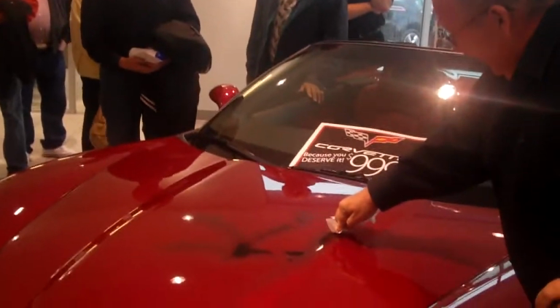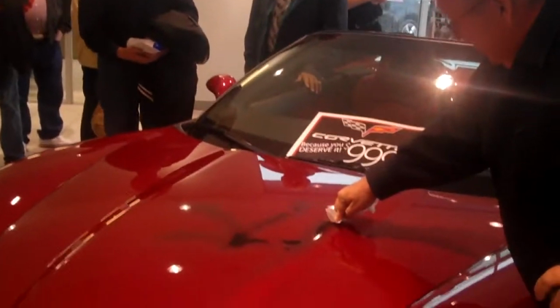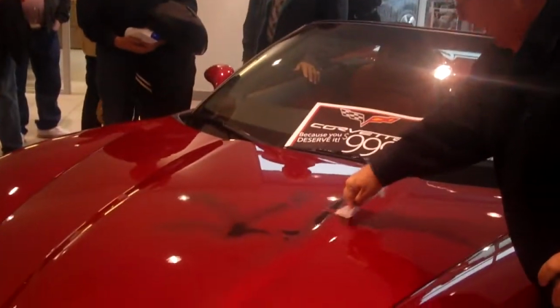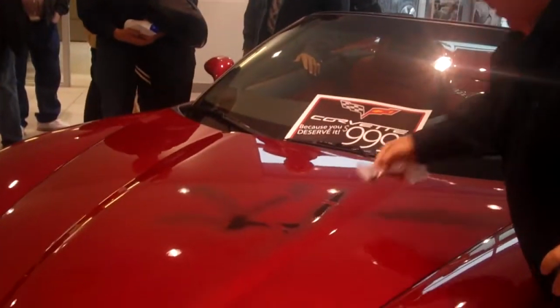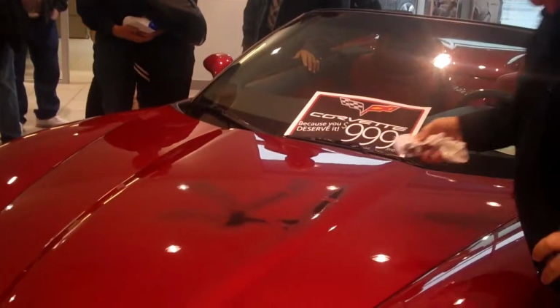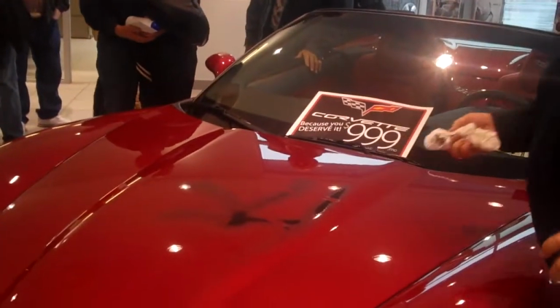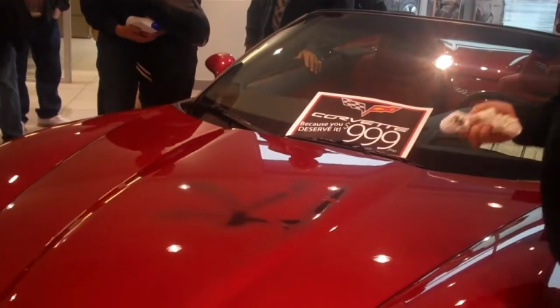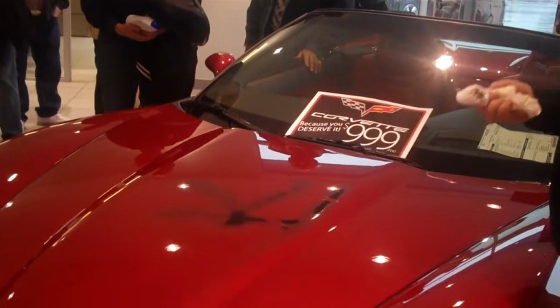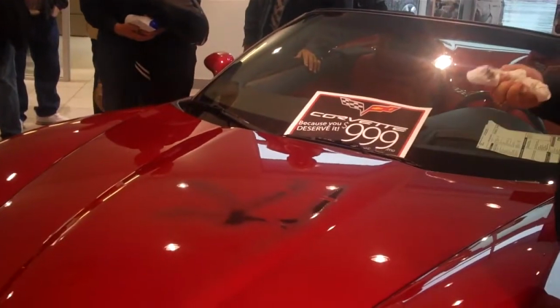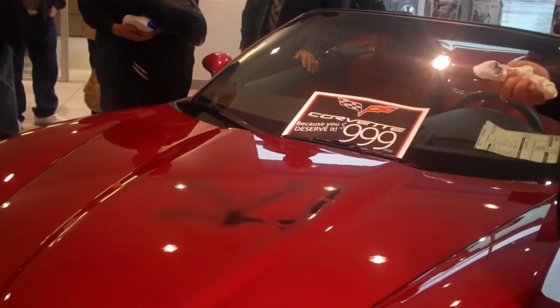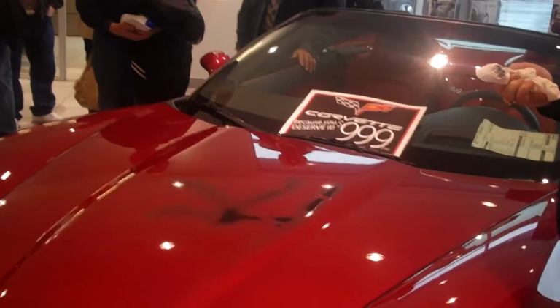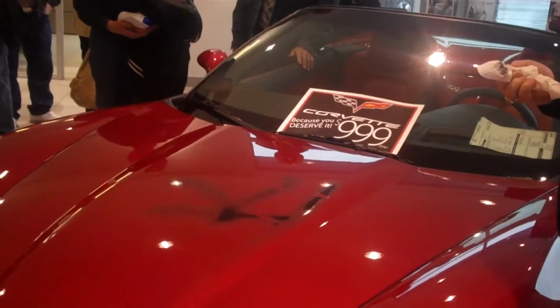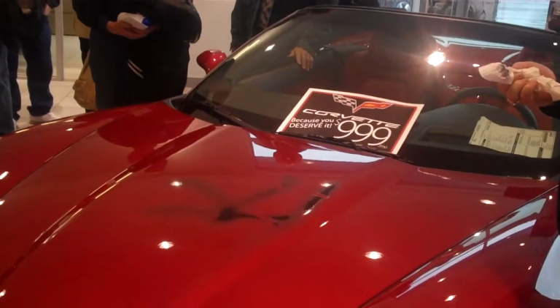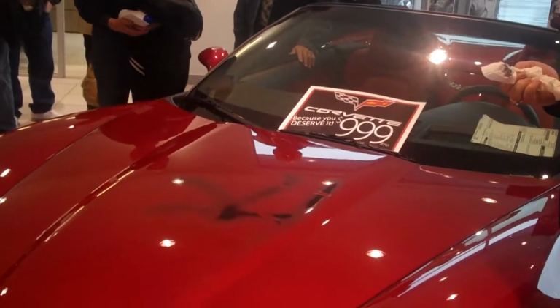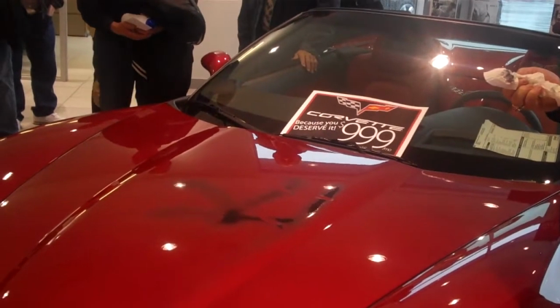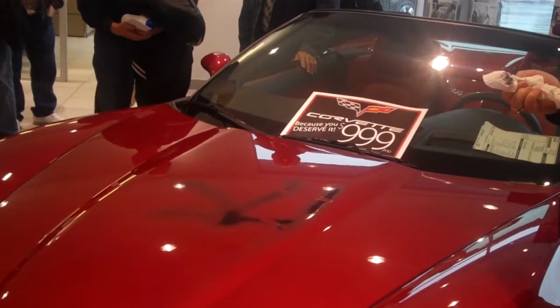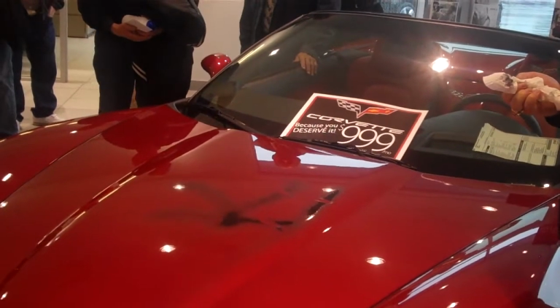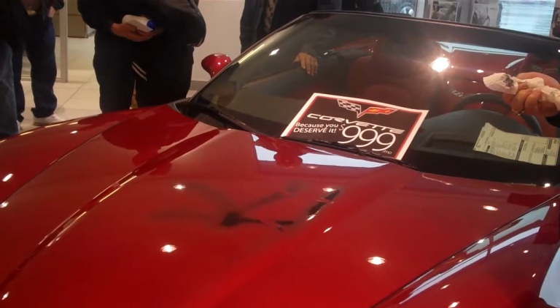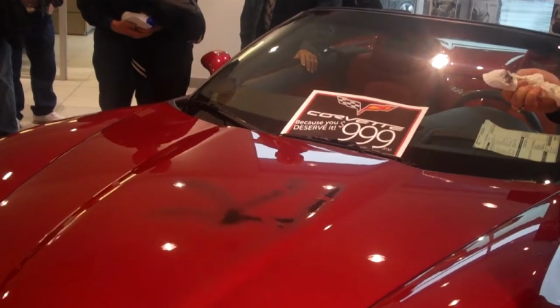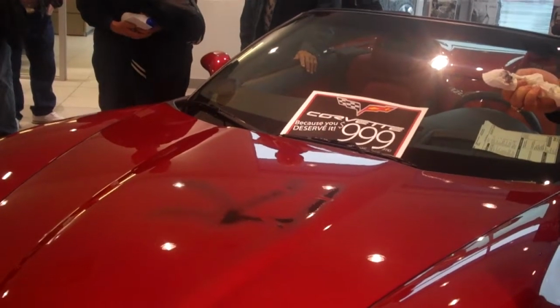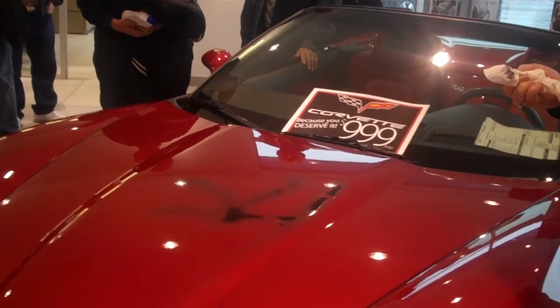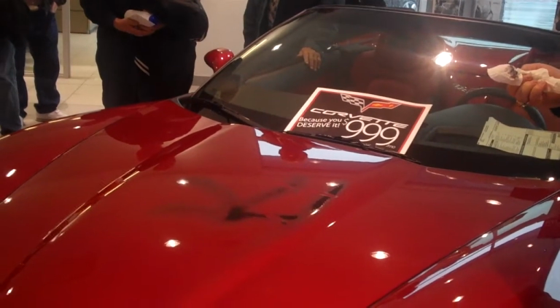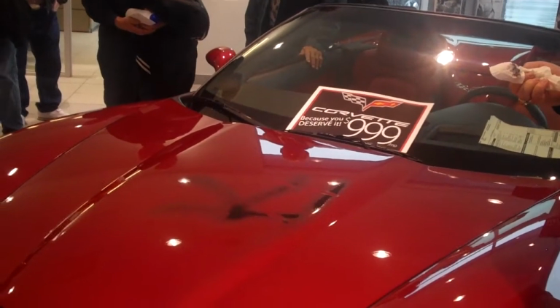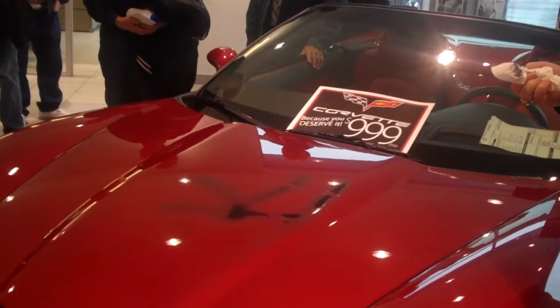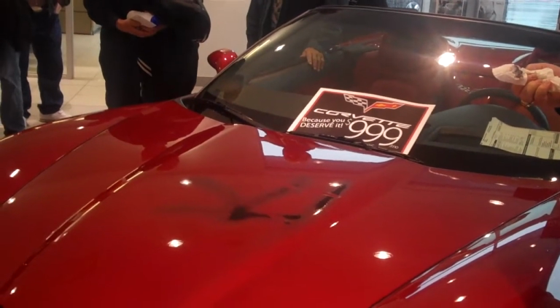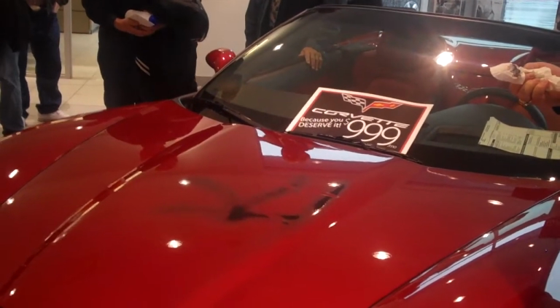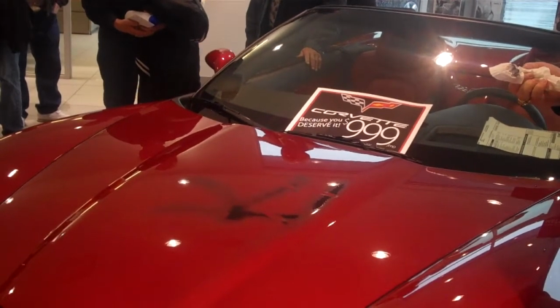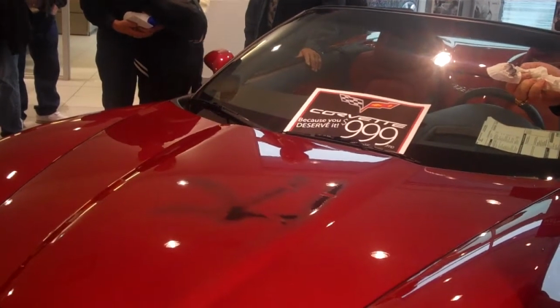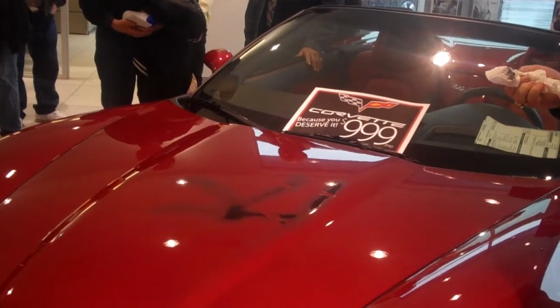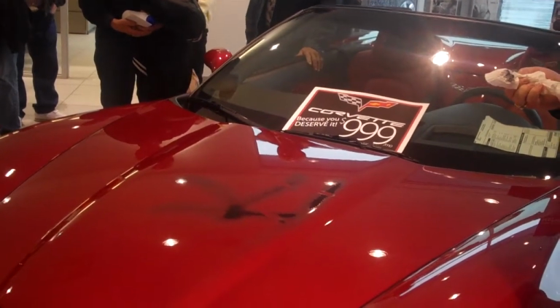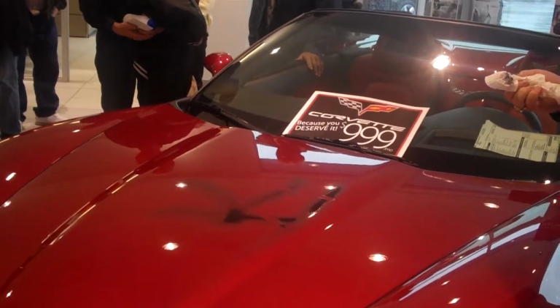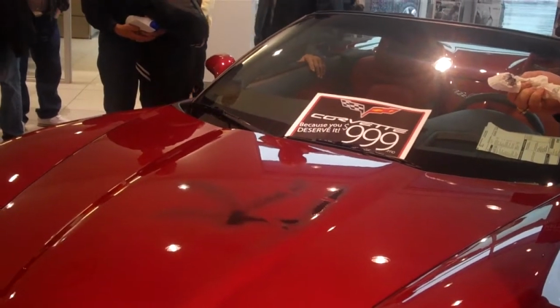But we can wipe it right off, because it's got special protection. That's correct.